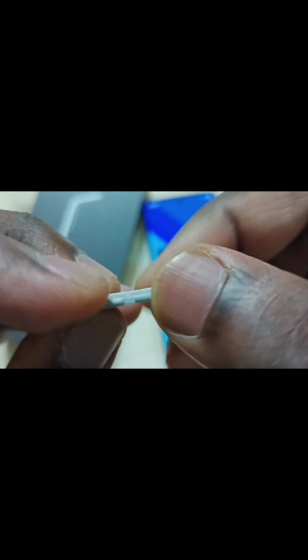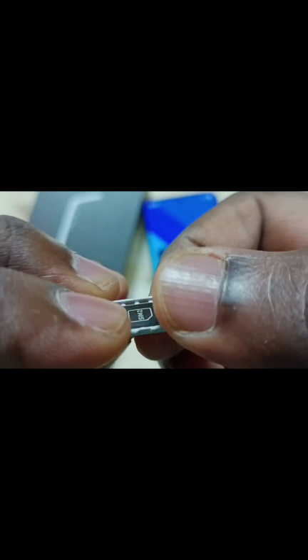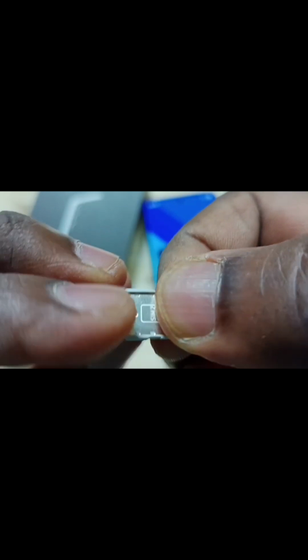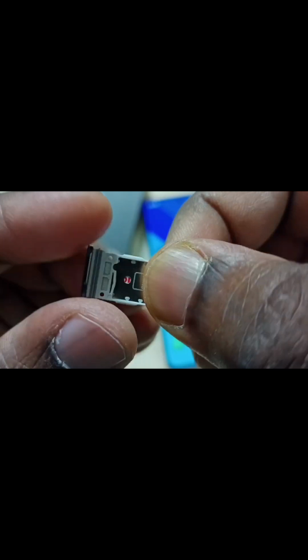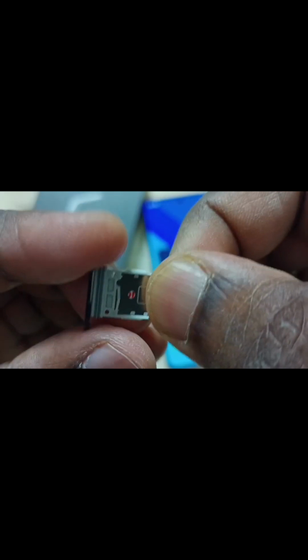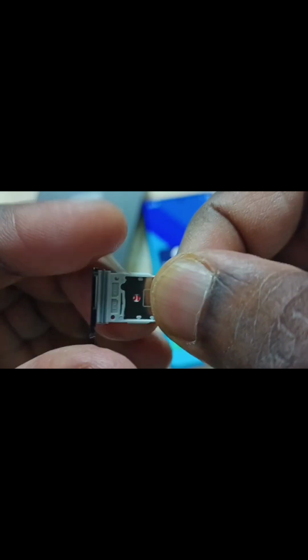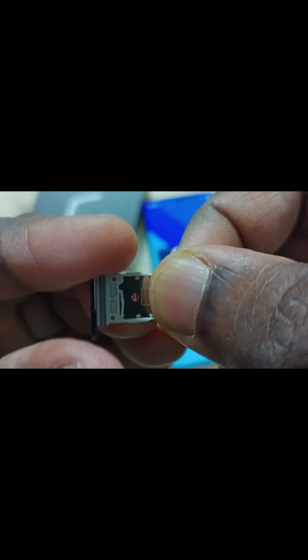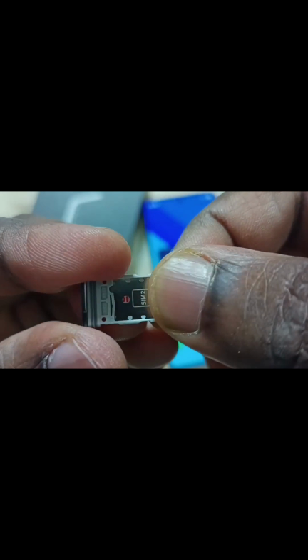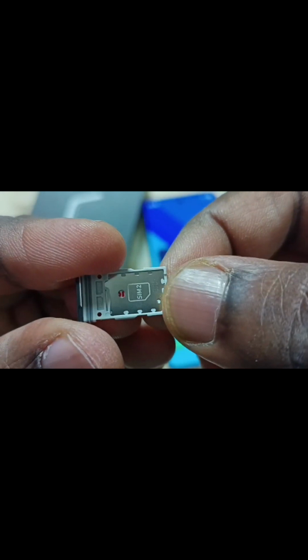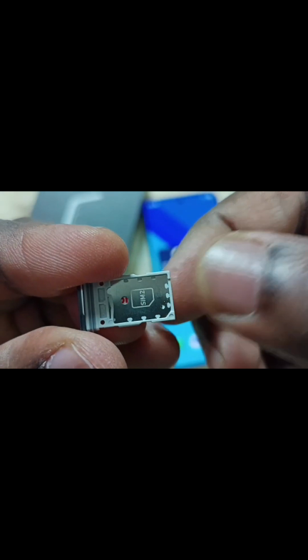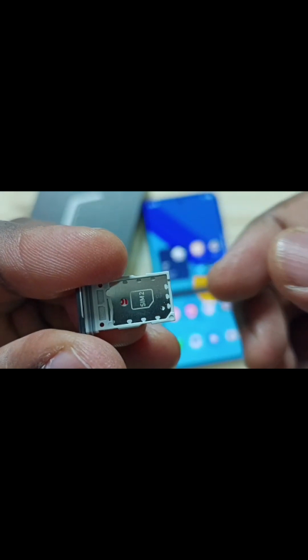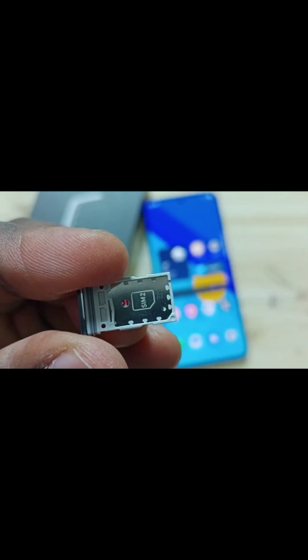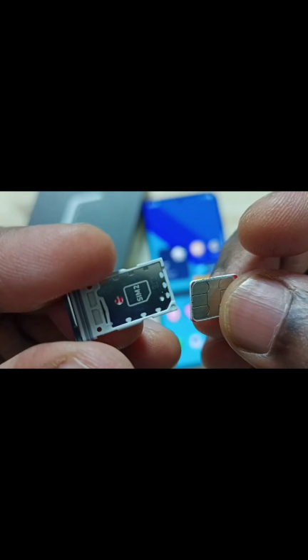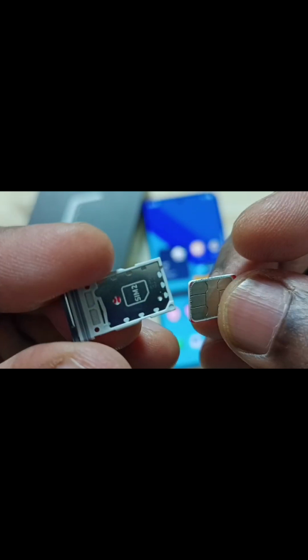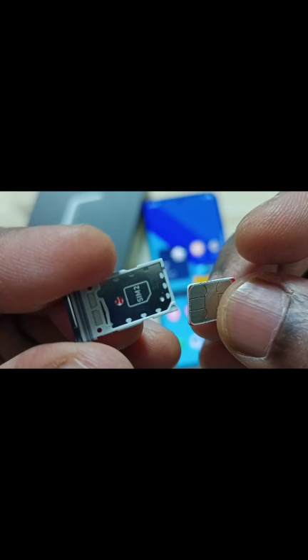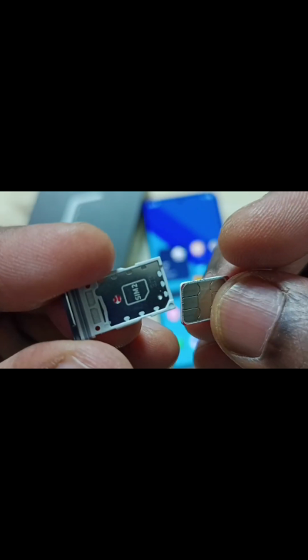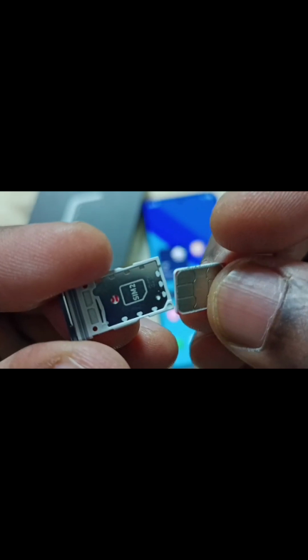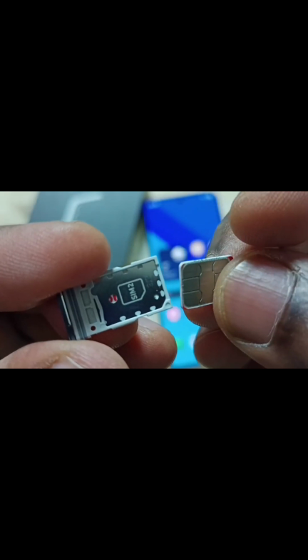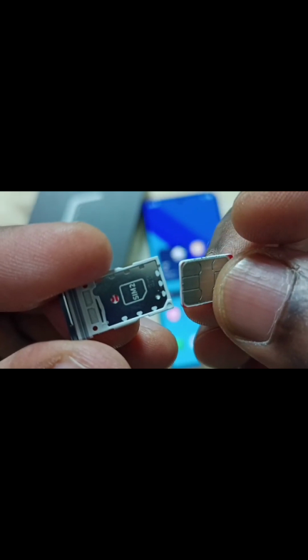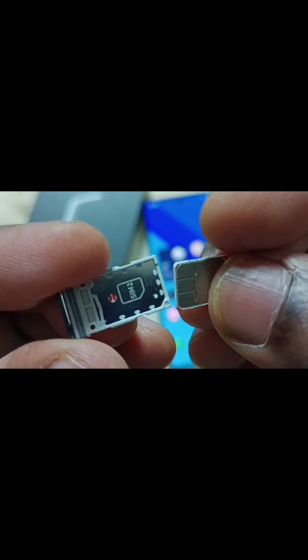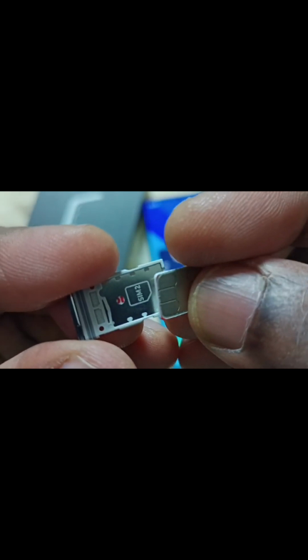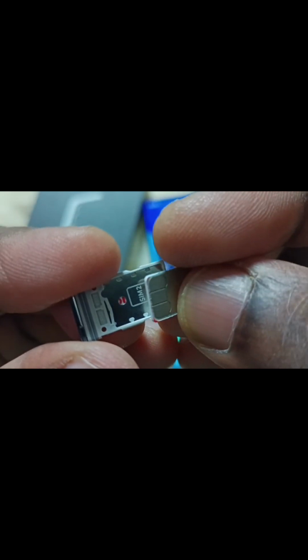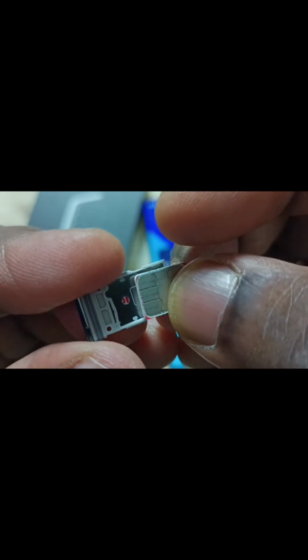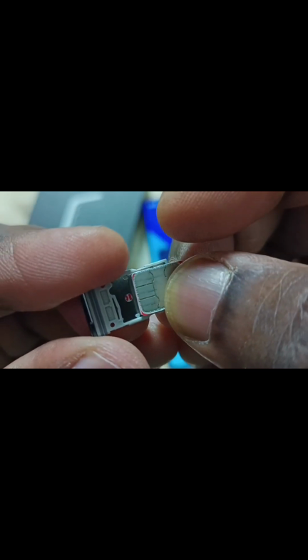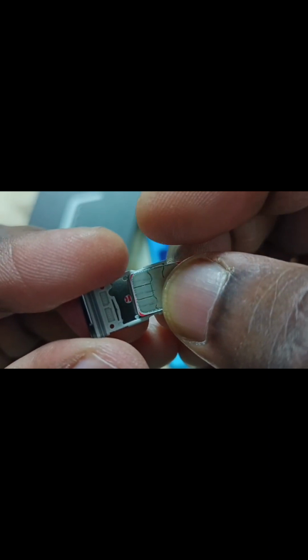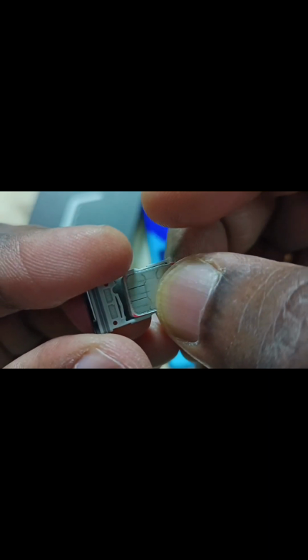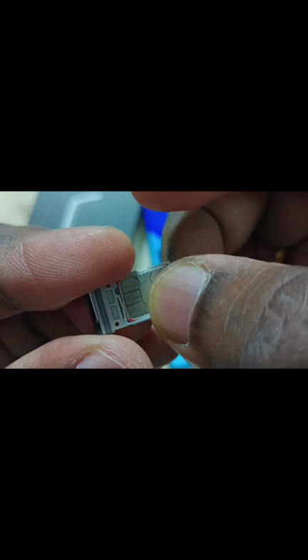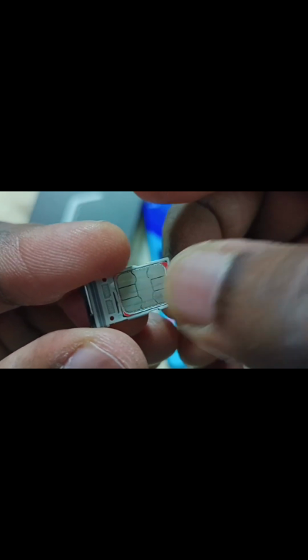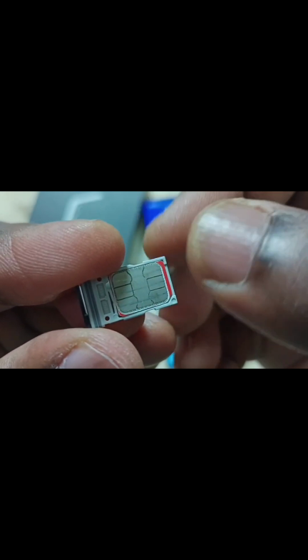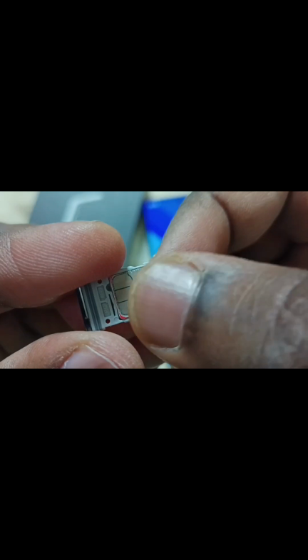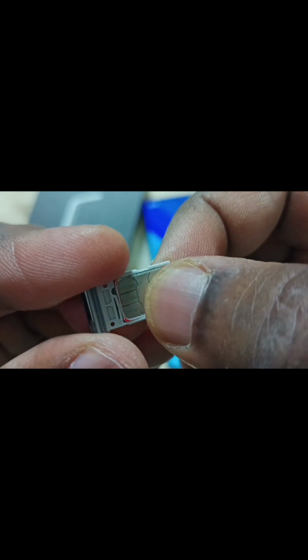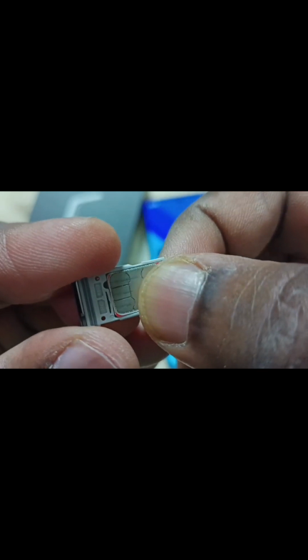Then go to the other side. I am going to insert sim card 2 here. Let me insert this sim card into the sim 2 slot. Done.